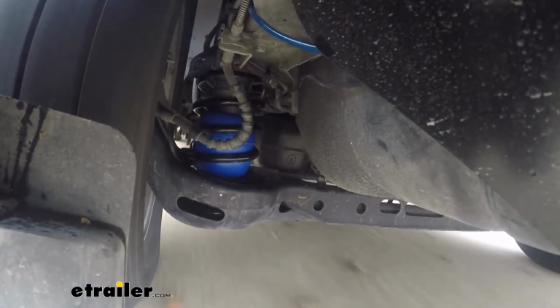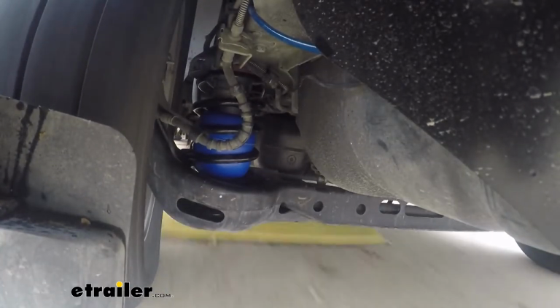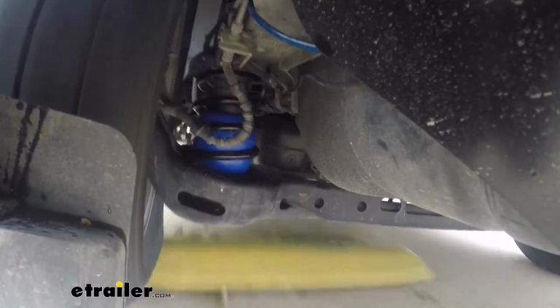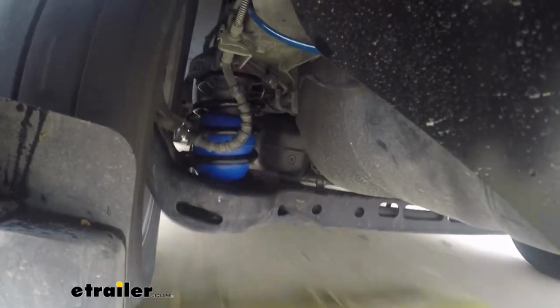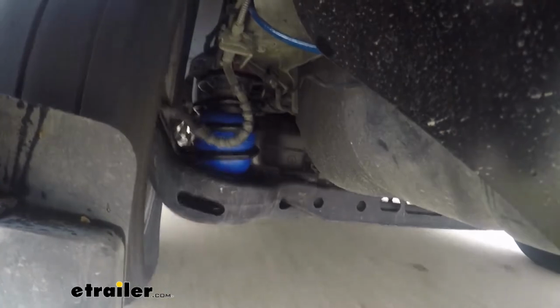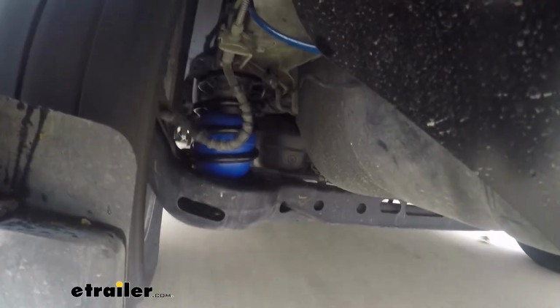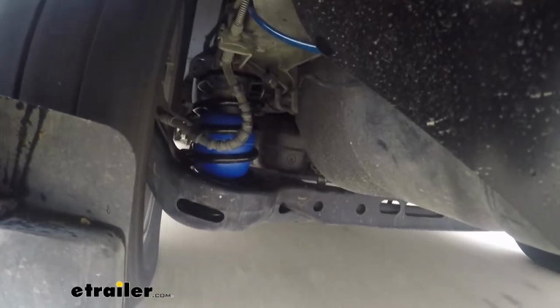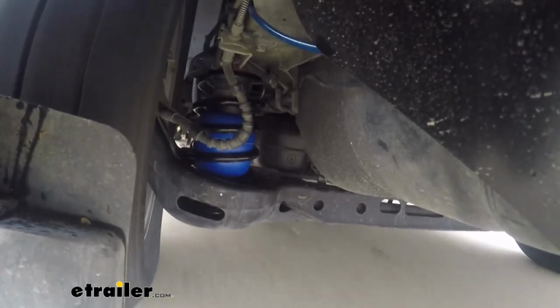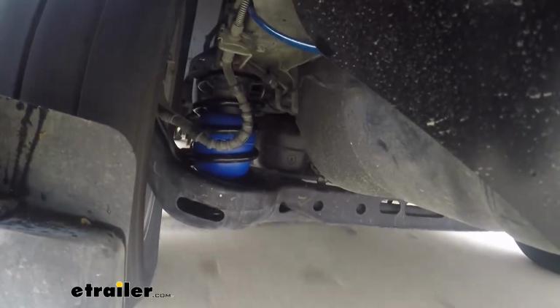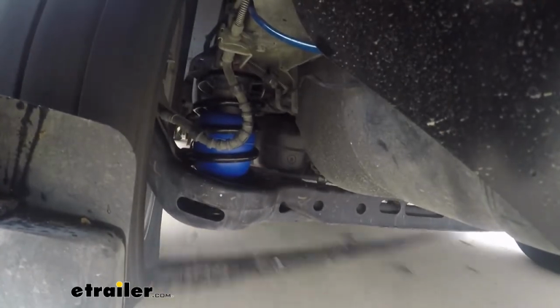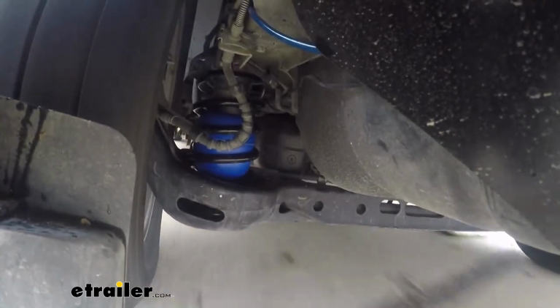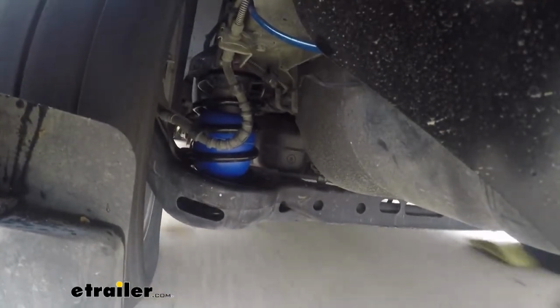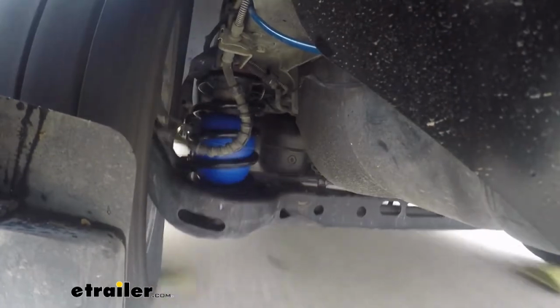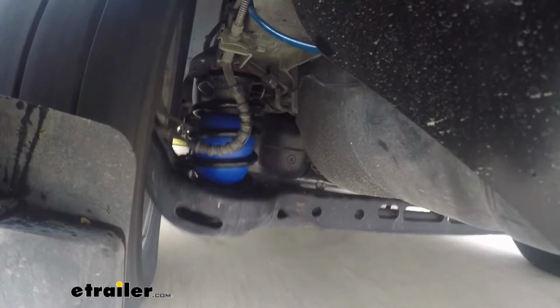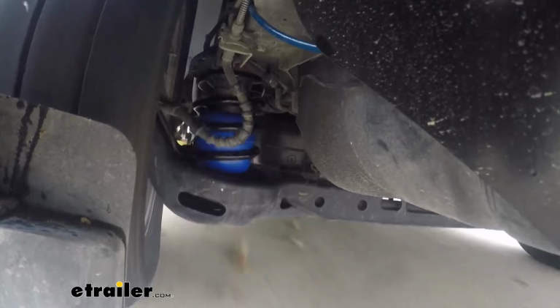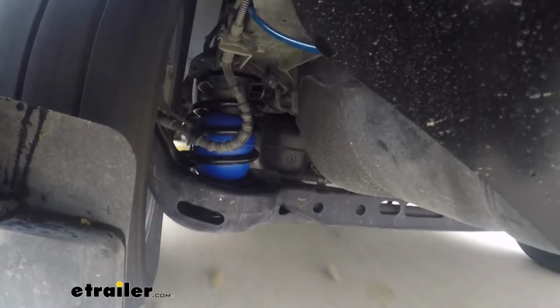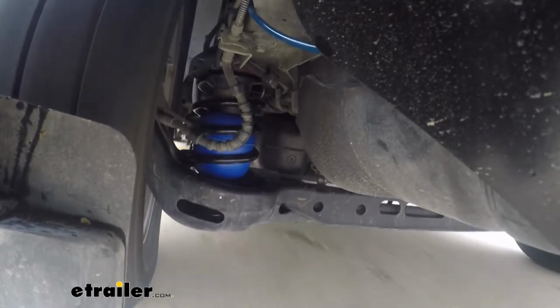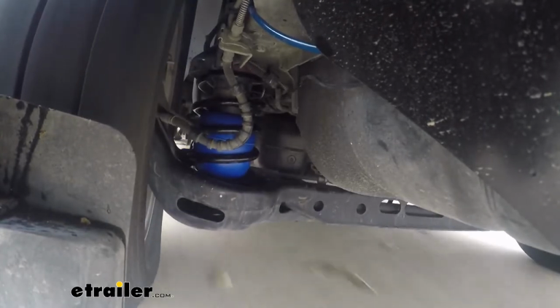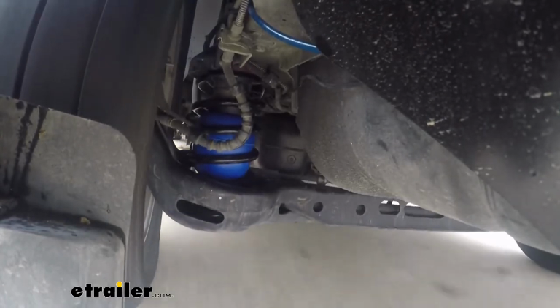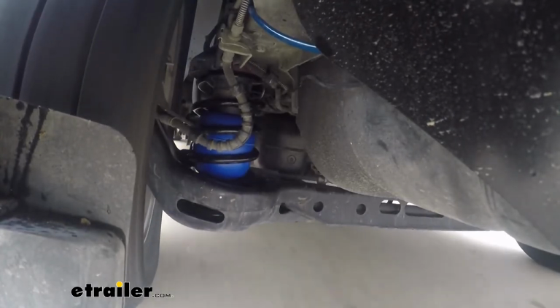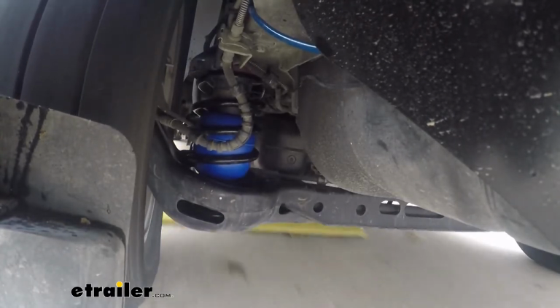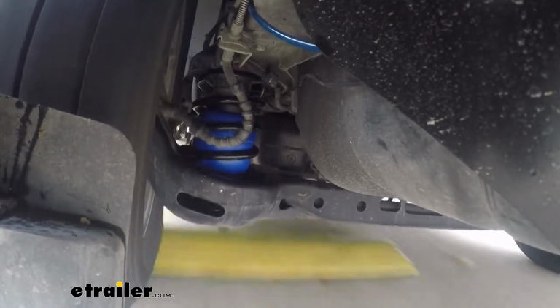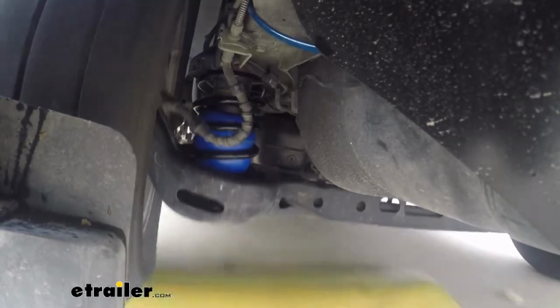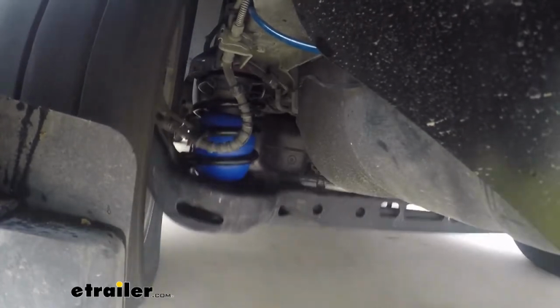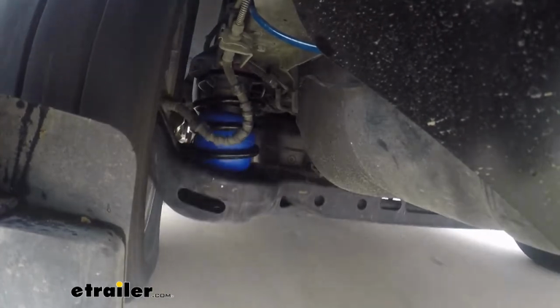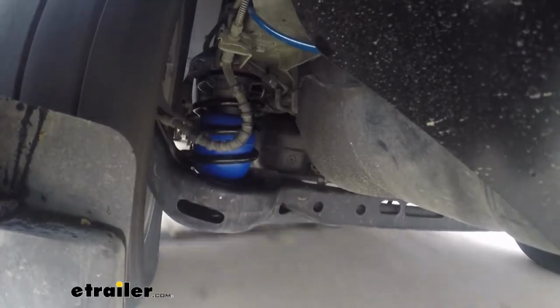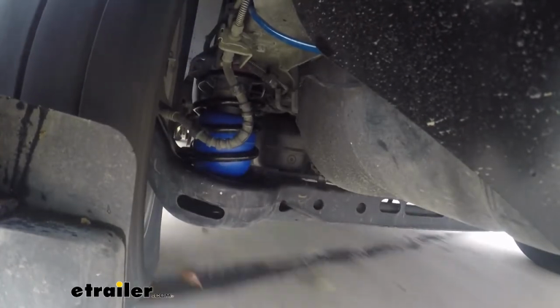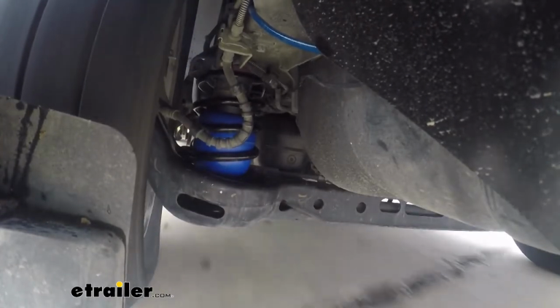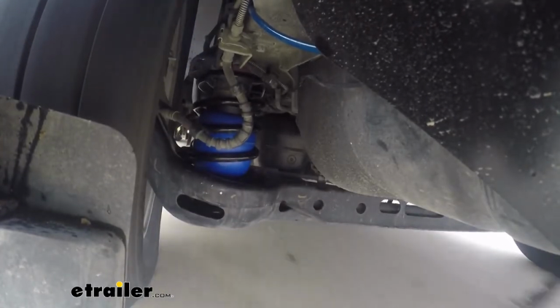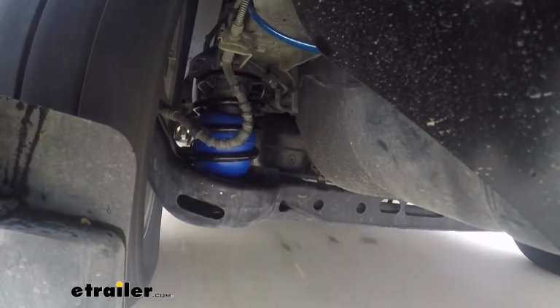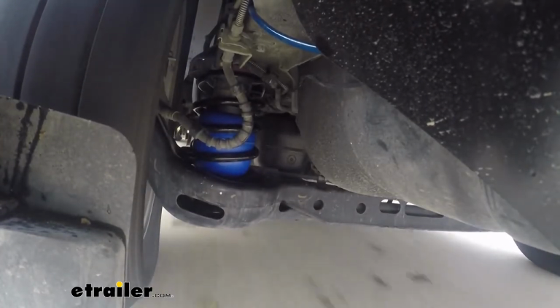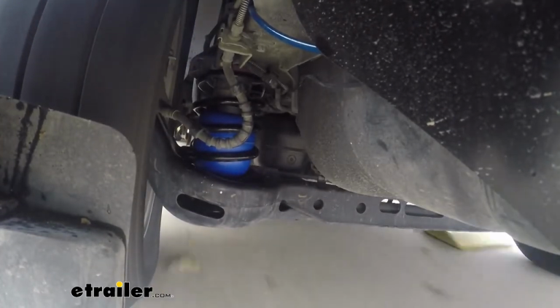Our Colerite springs are going to take a lot of that effect out and help with the sag in the rear end.